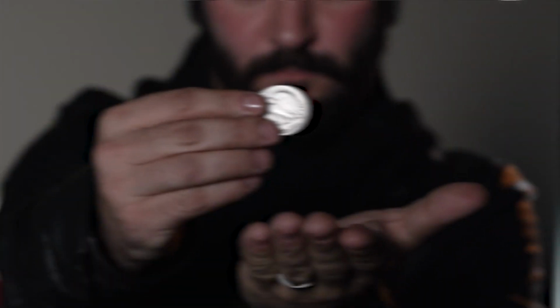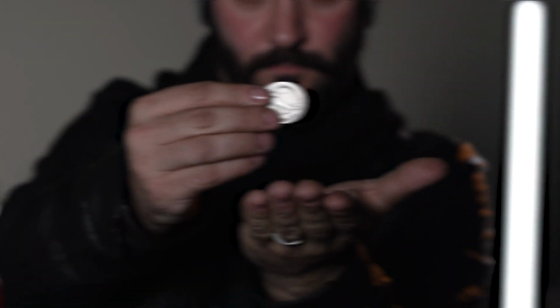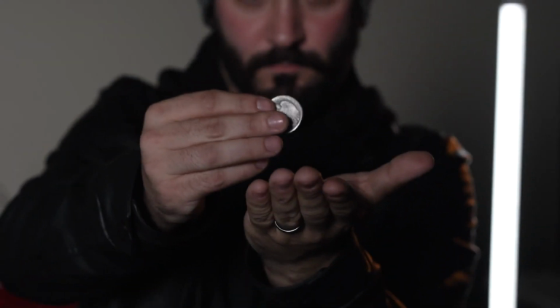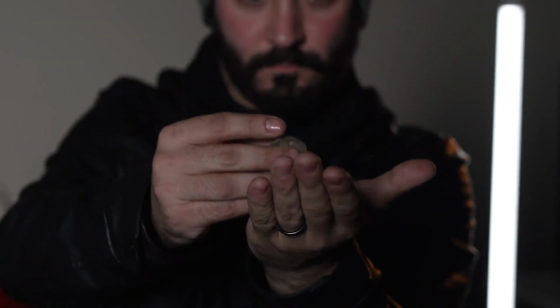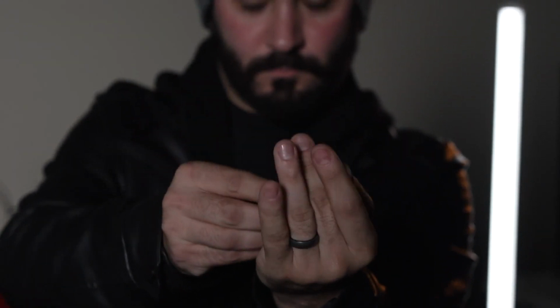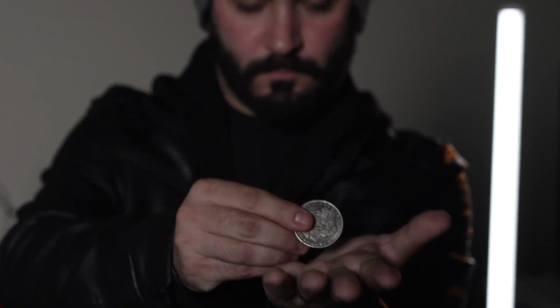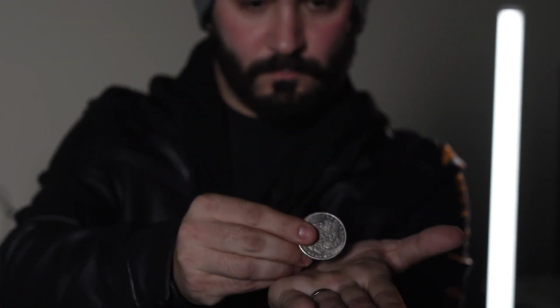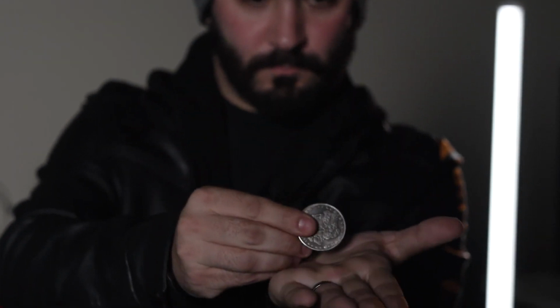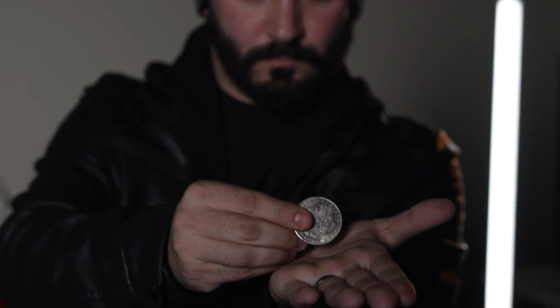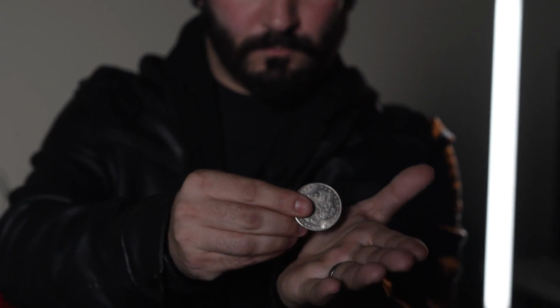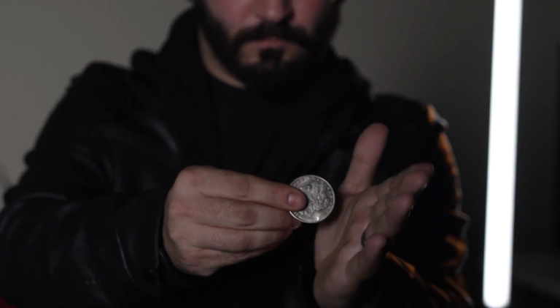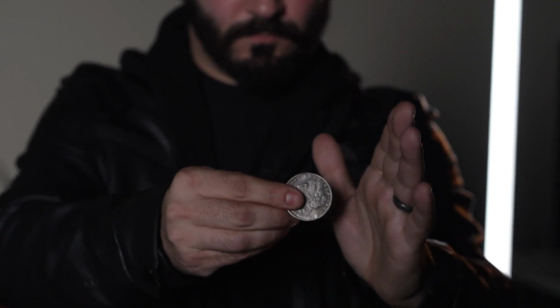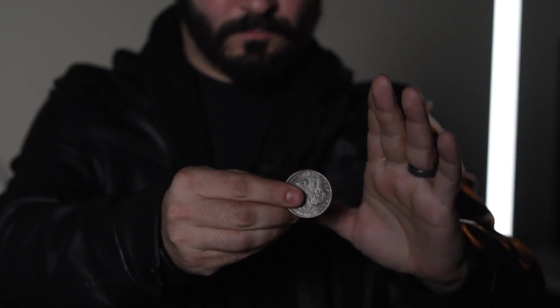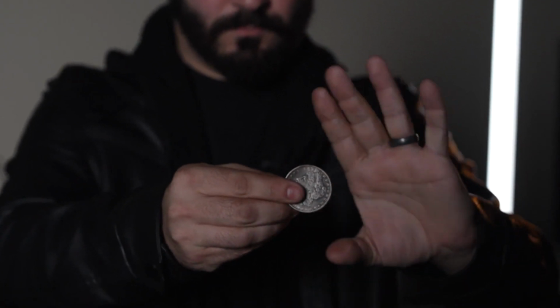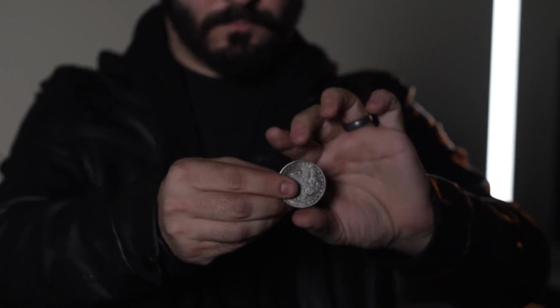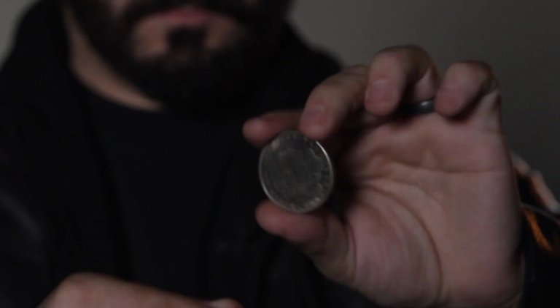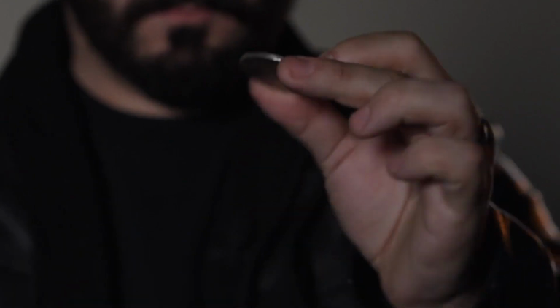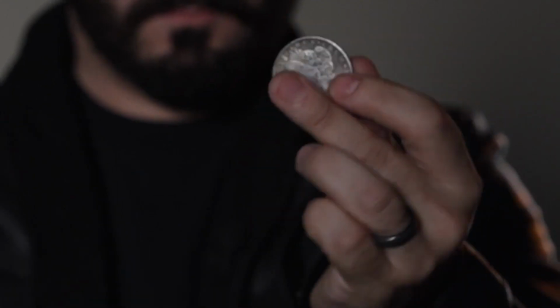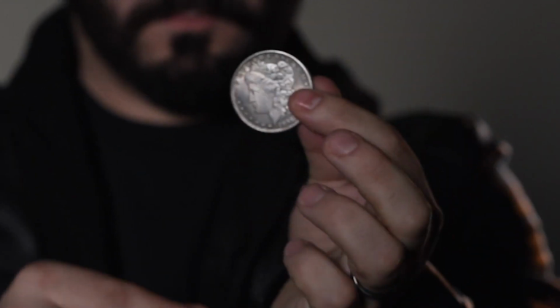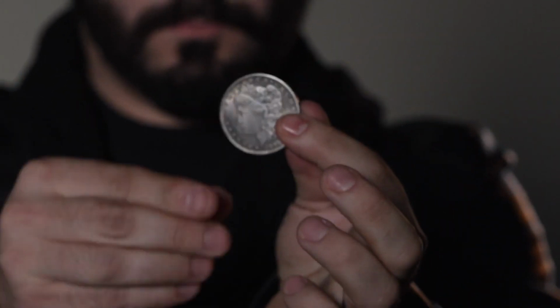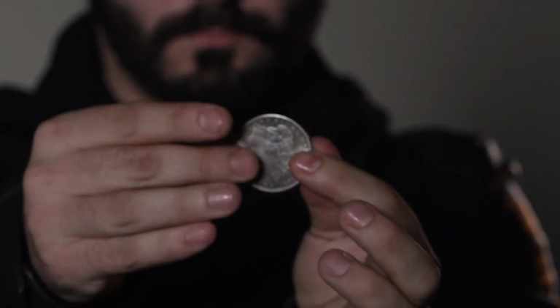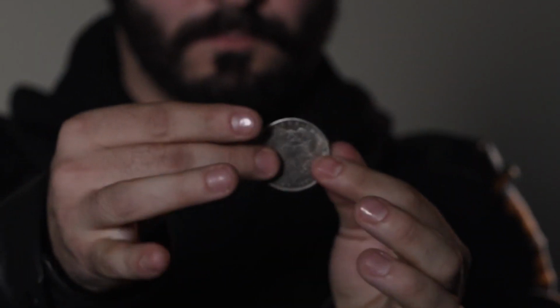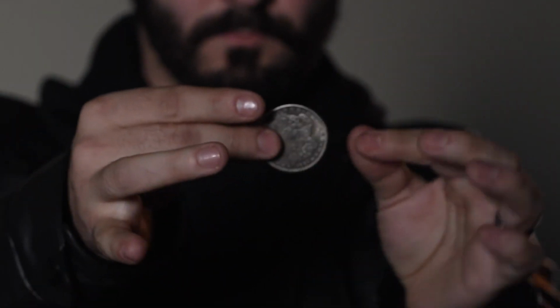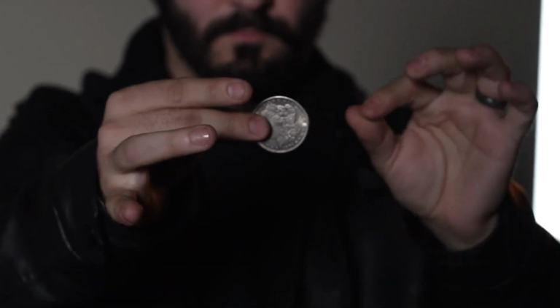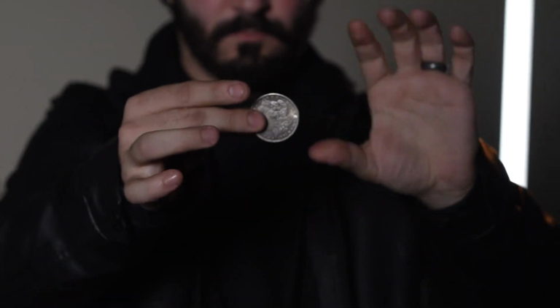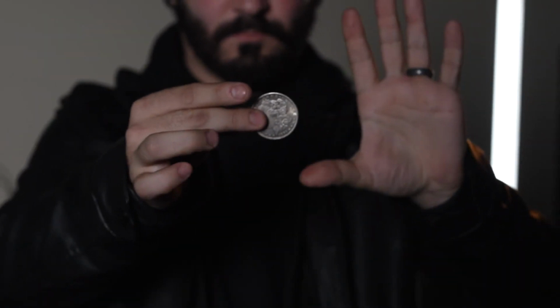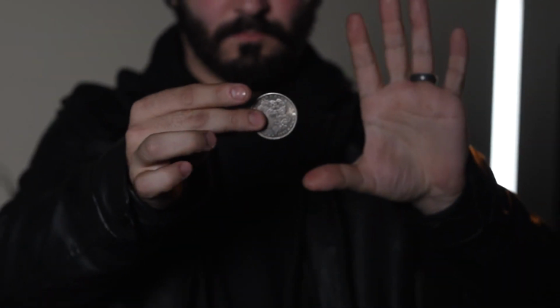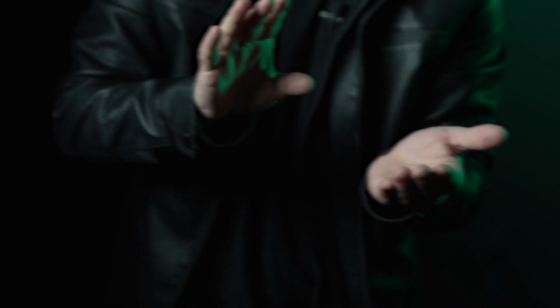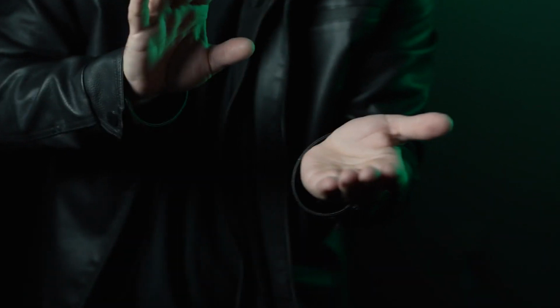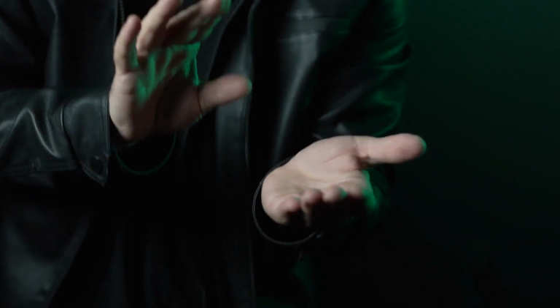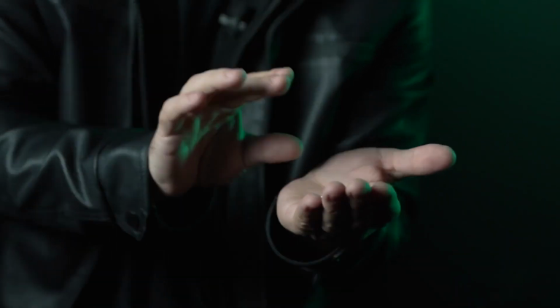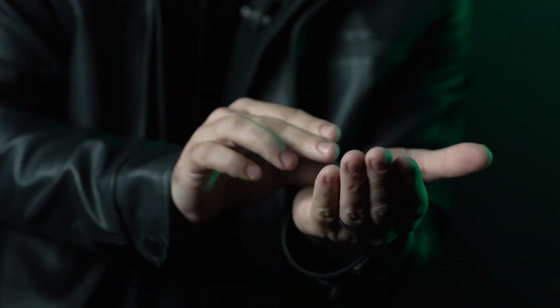David Roth is highly considered the most influential coin magician of the 21st century.